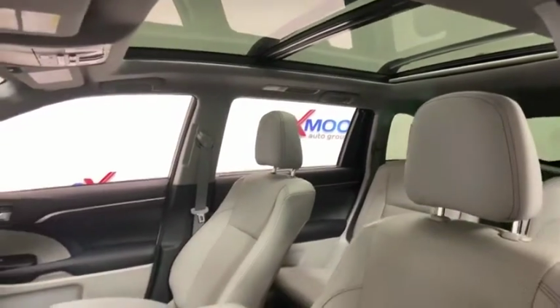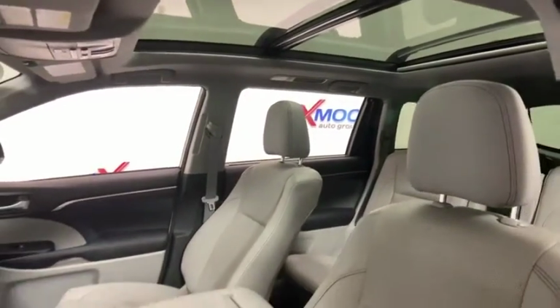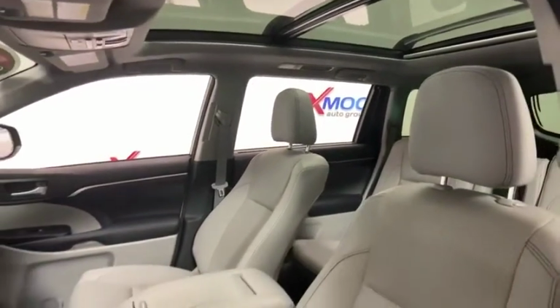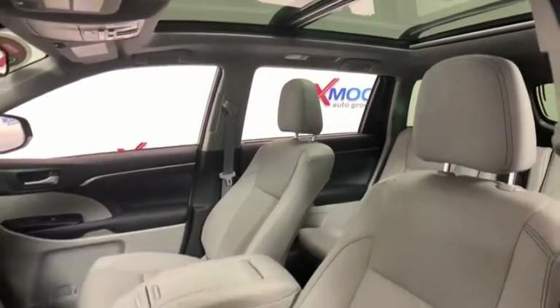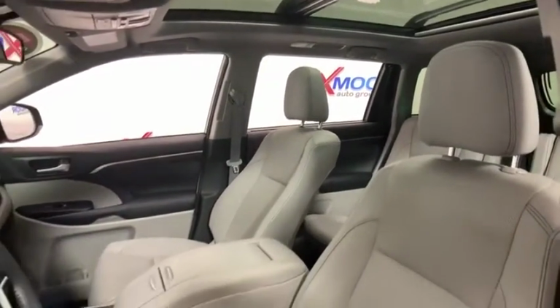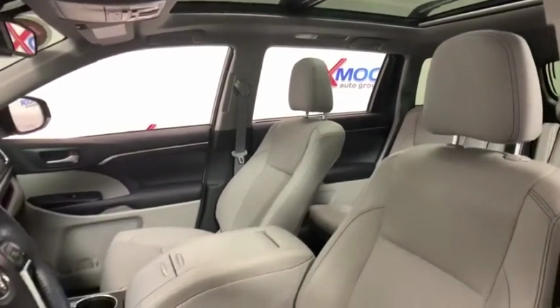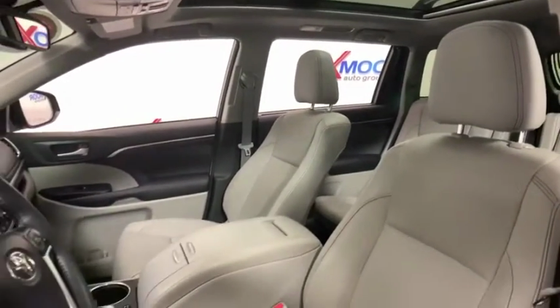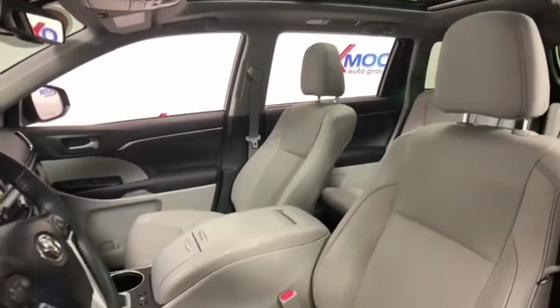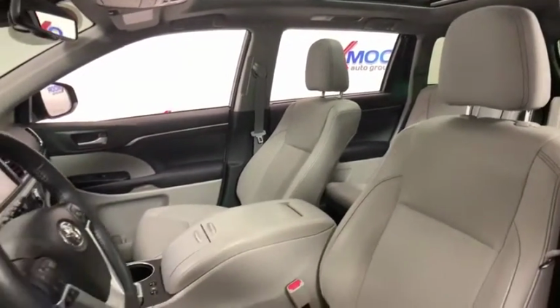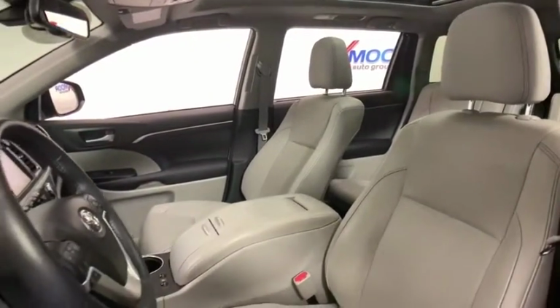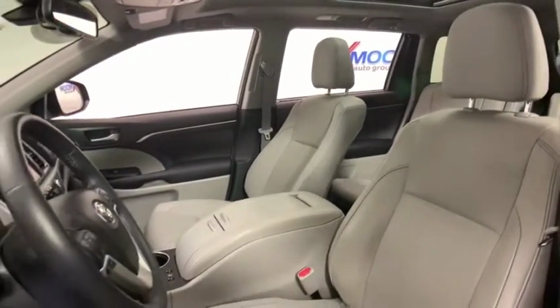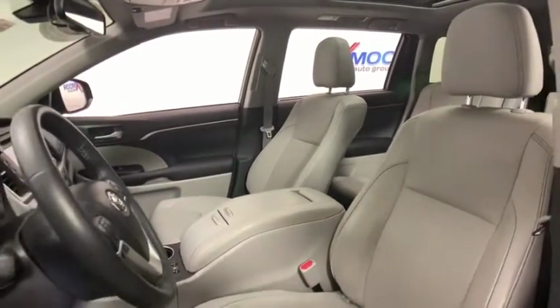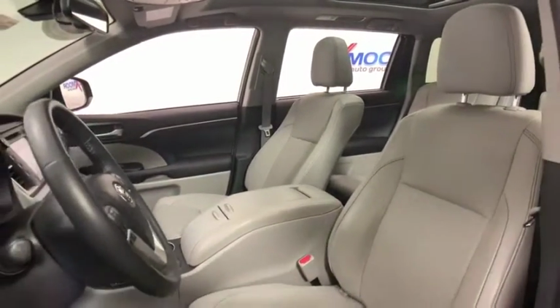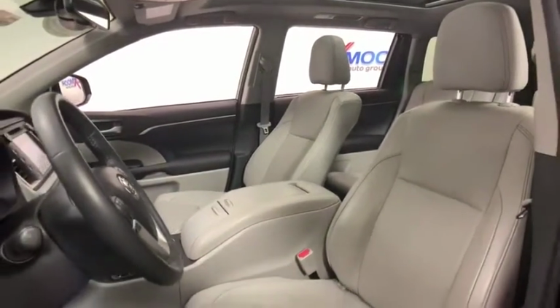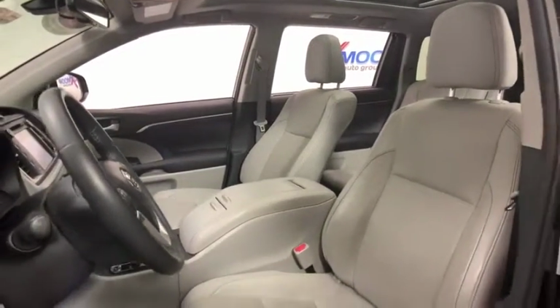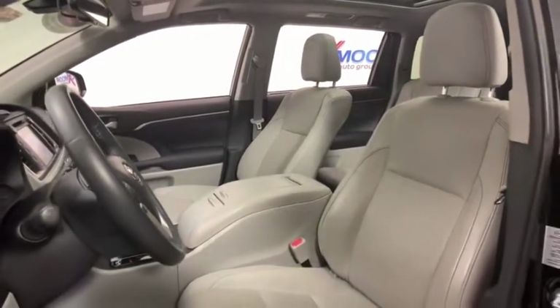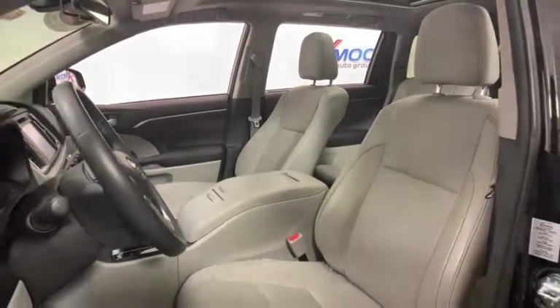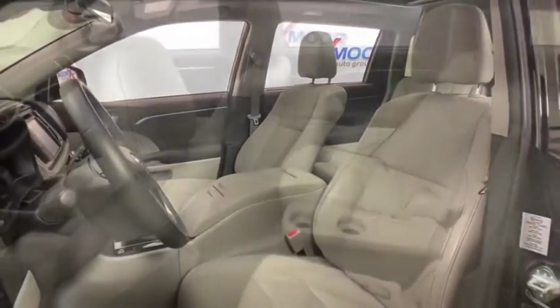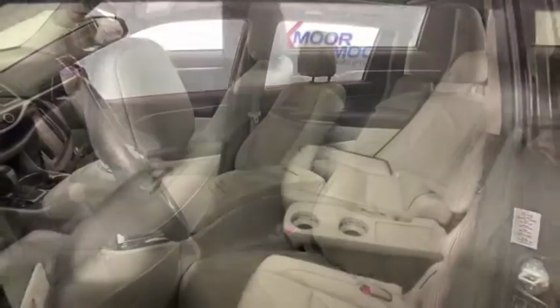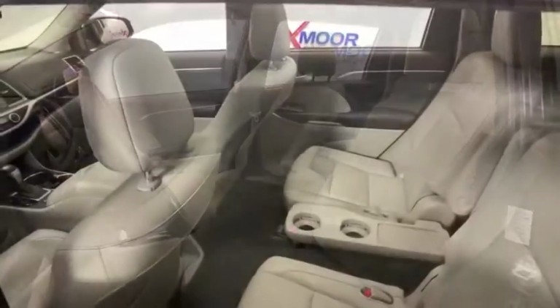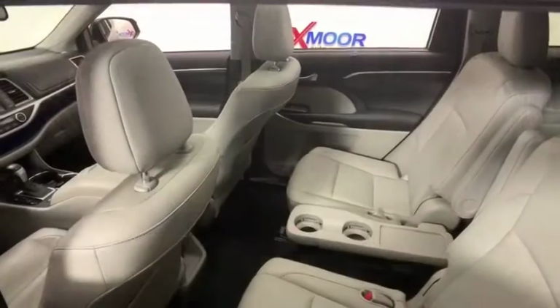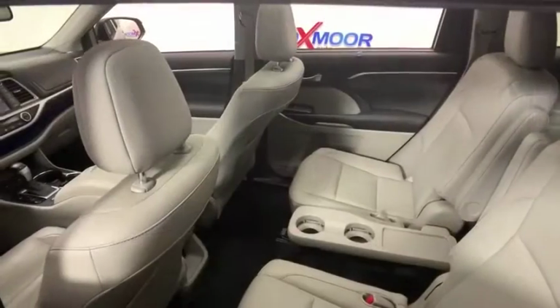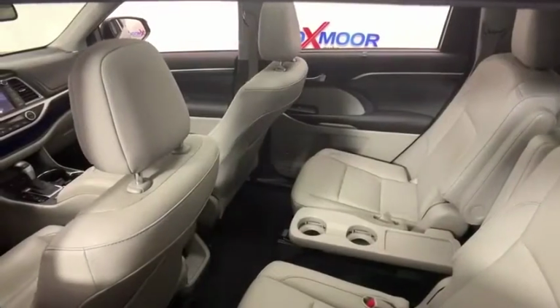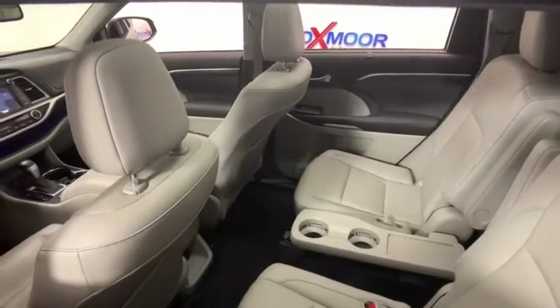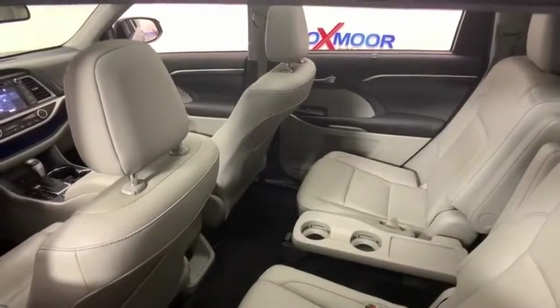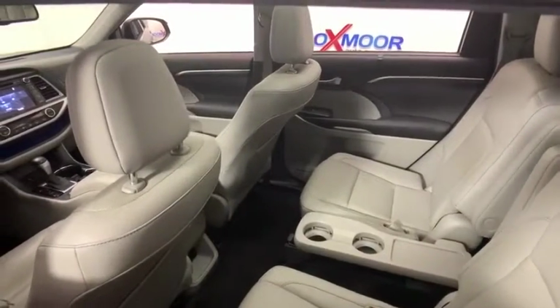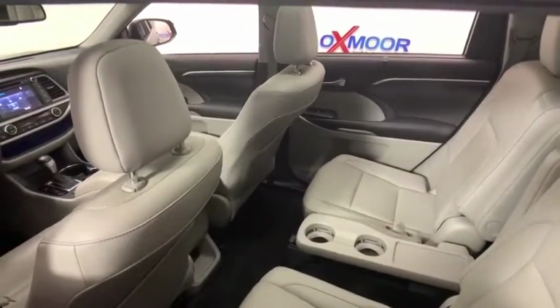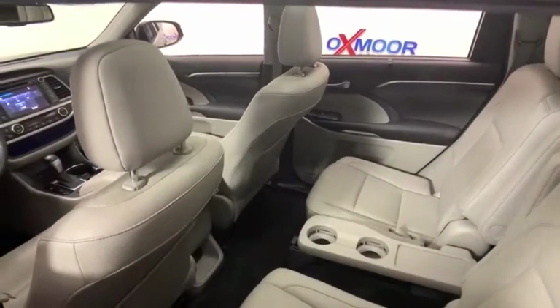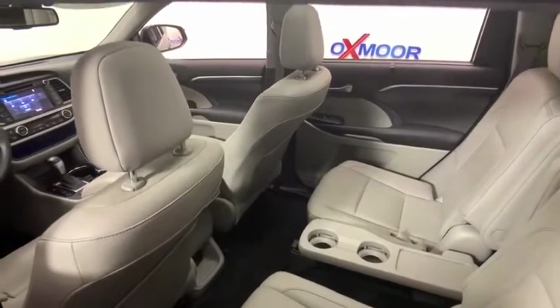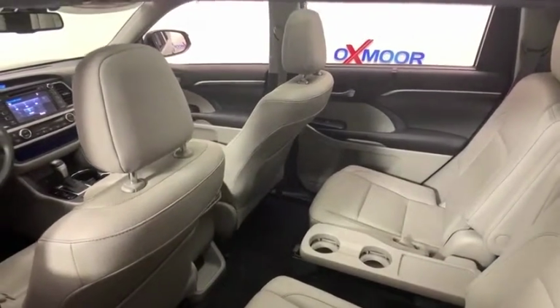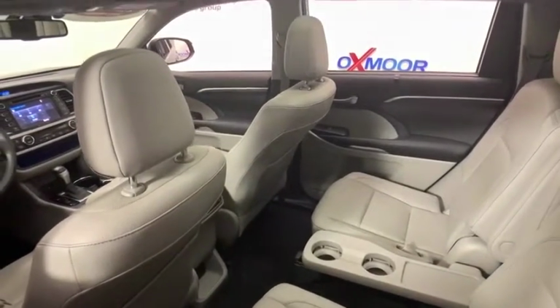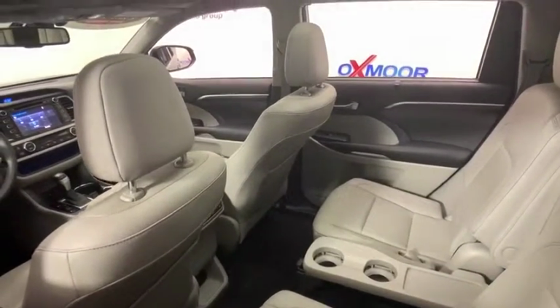A 2010 top safety pick, the Highlander is where substance meets style. This vehicle has less than 40,000 miles.